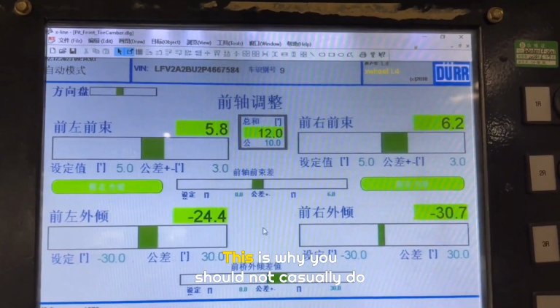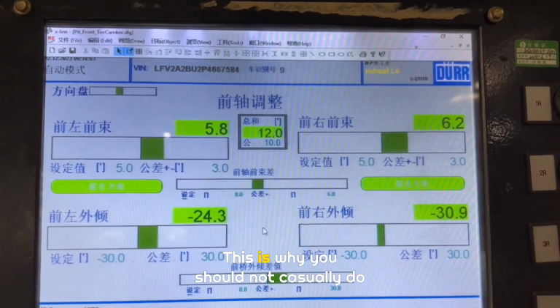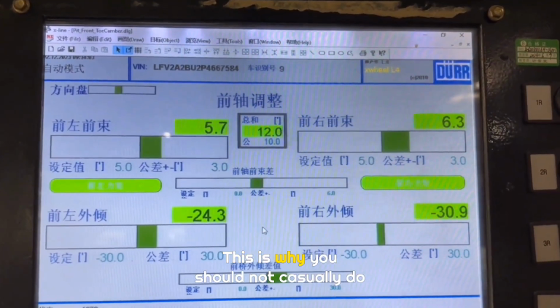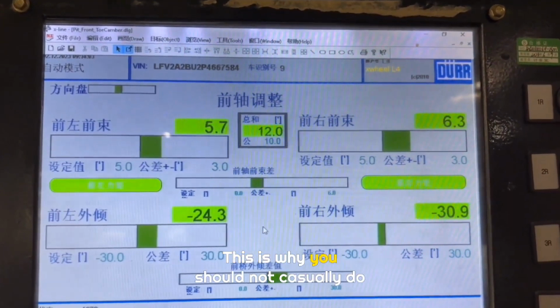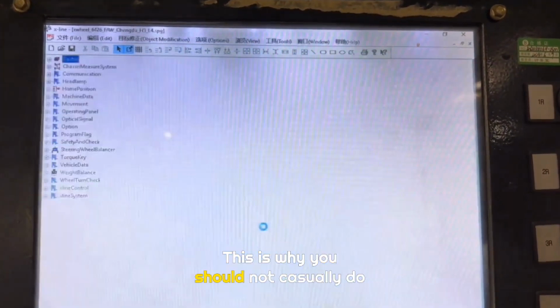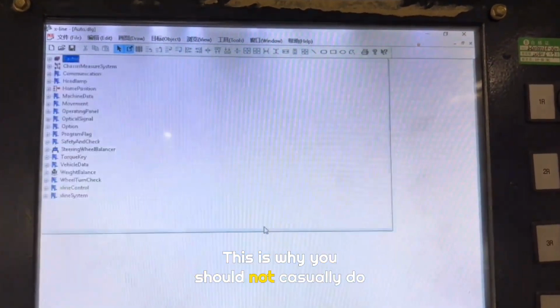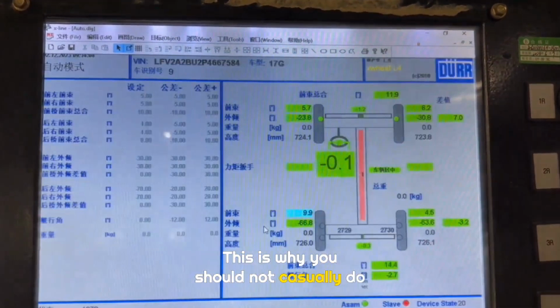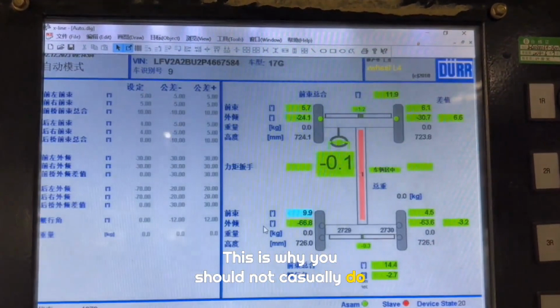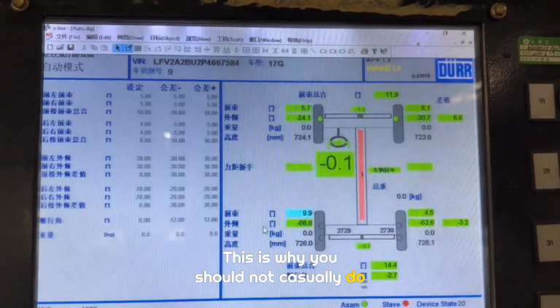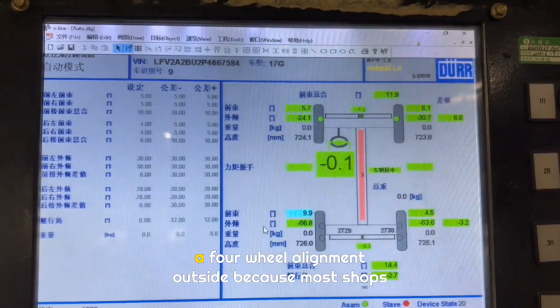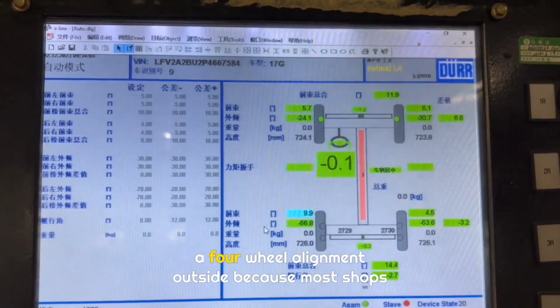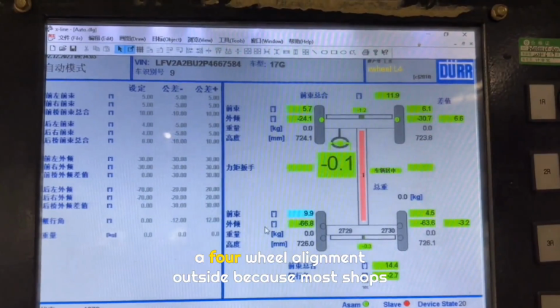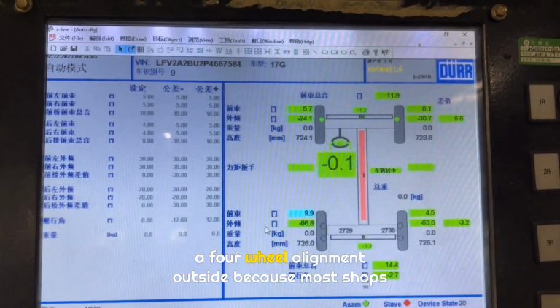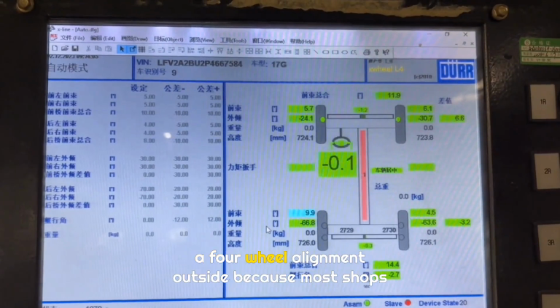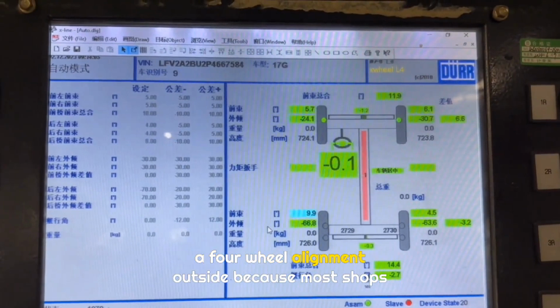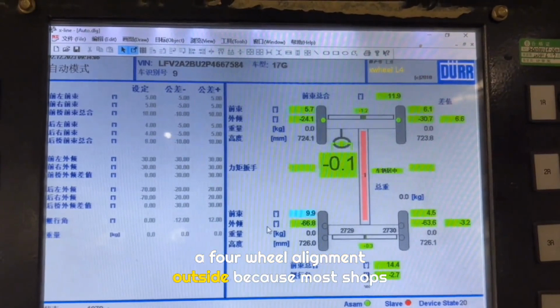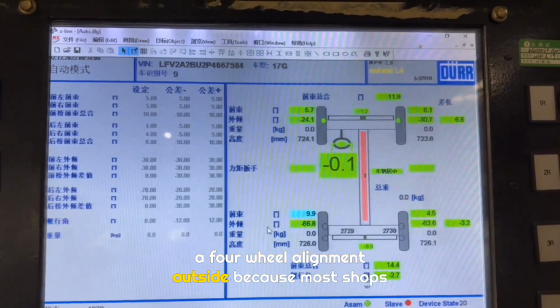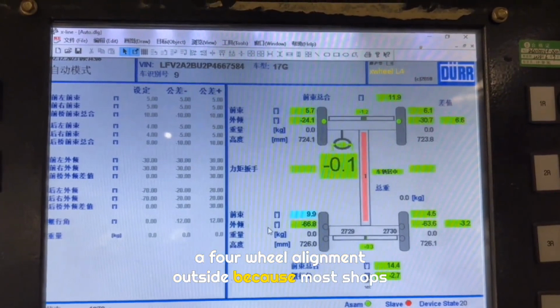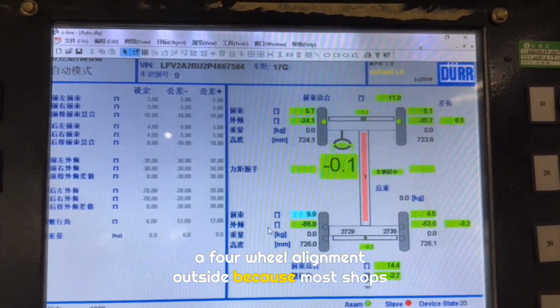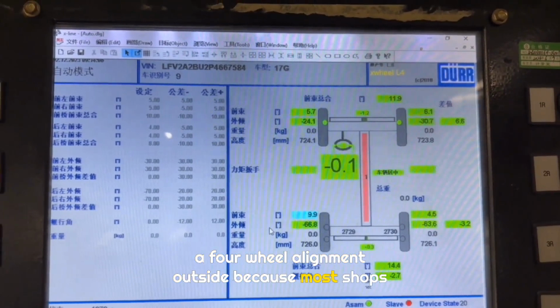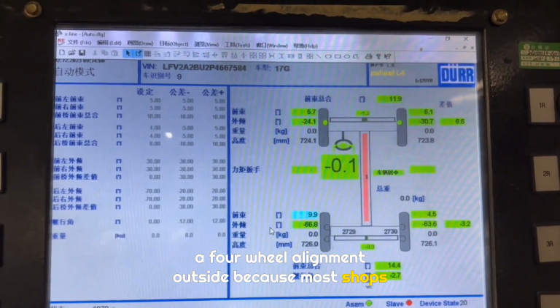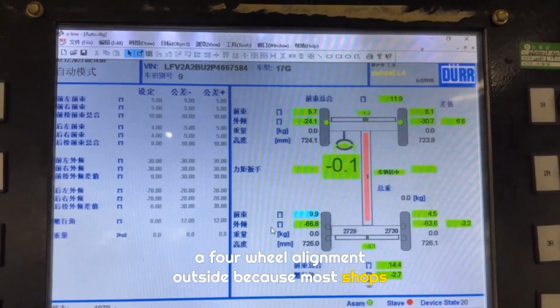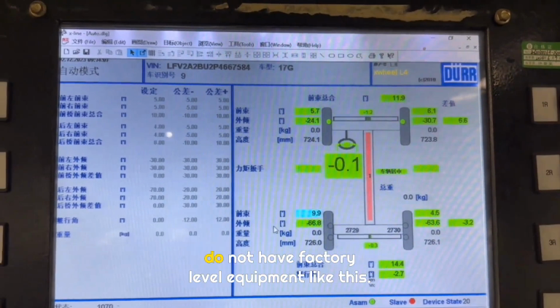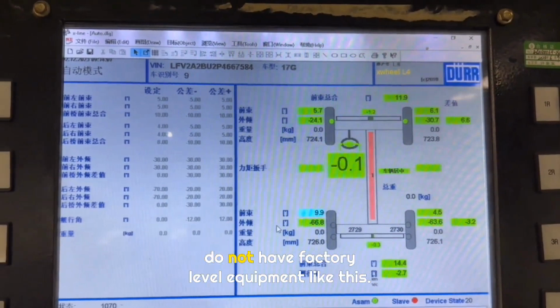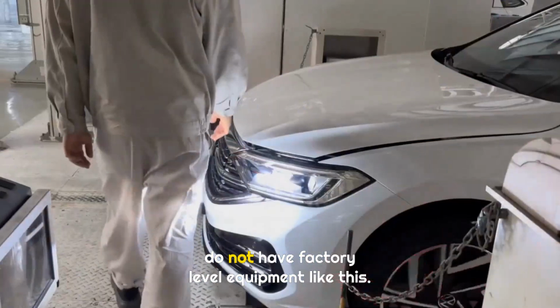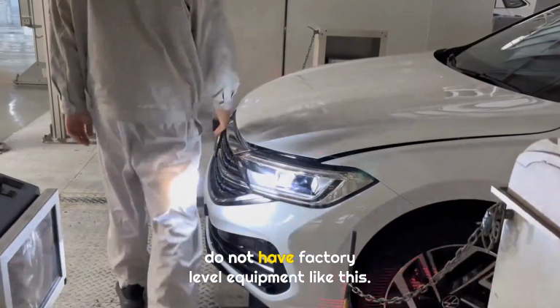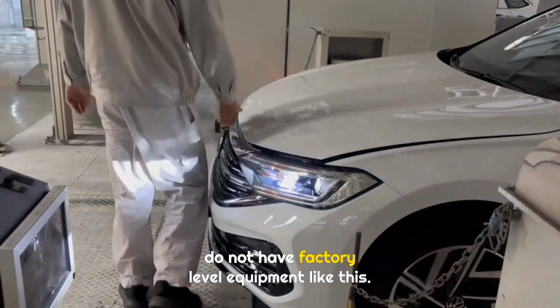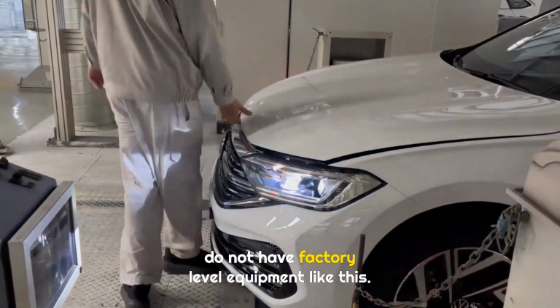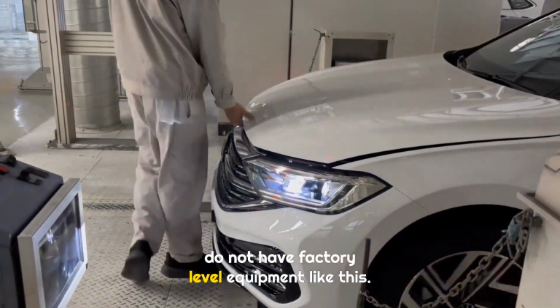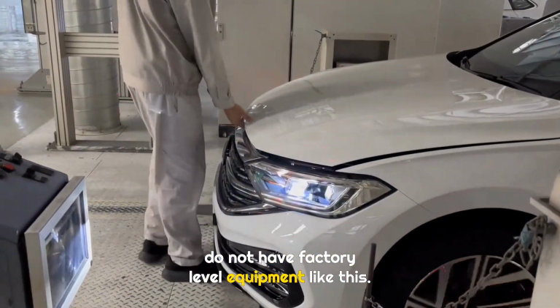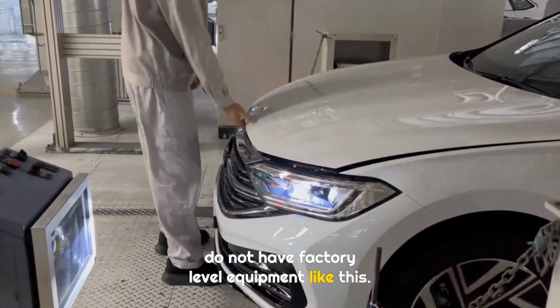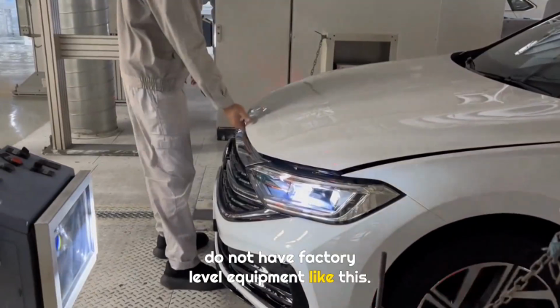This is why you should not casually do a four-wheel alignment outside, because most shops do not have factory-level equipment like this.